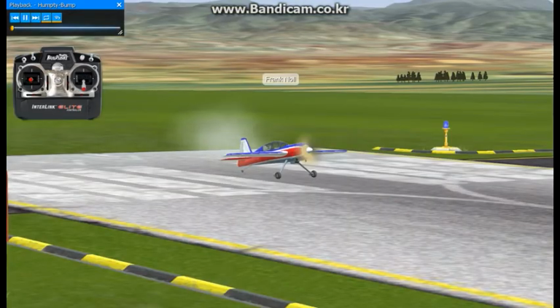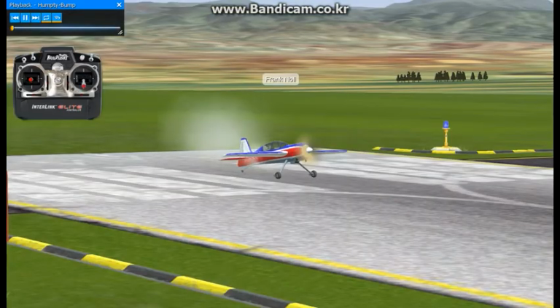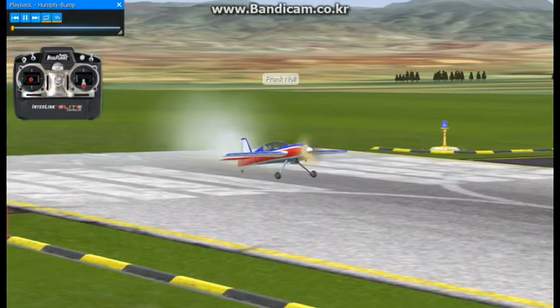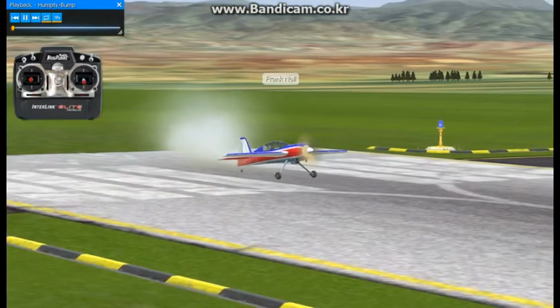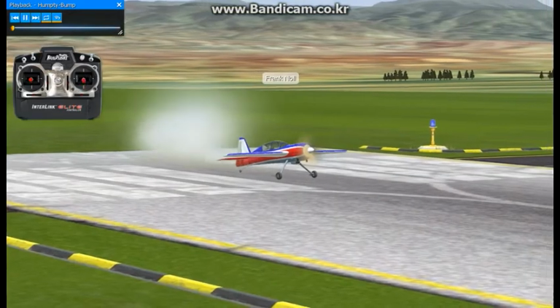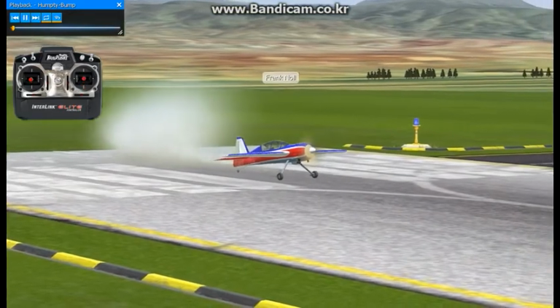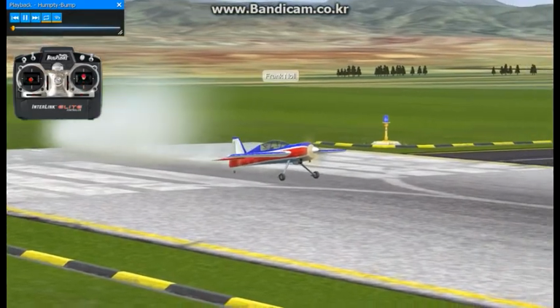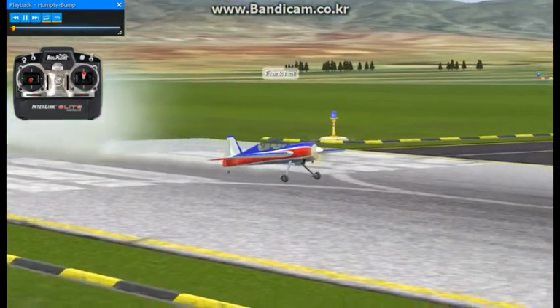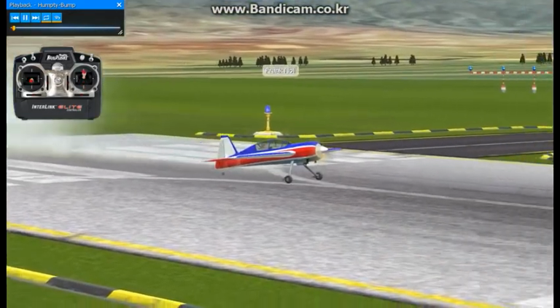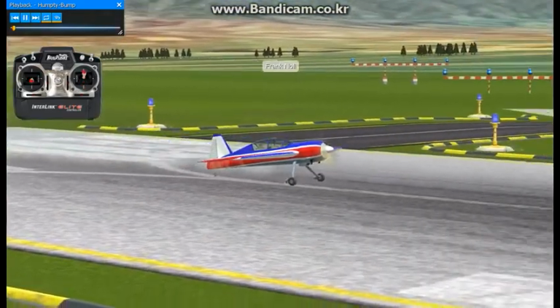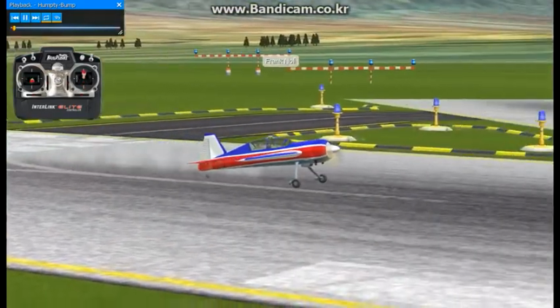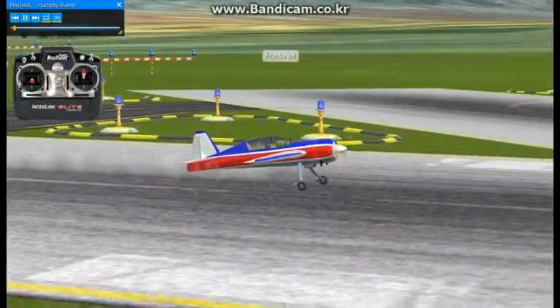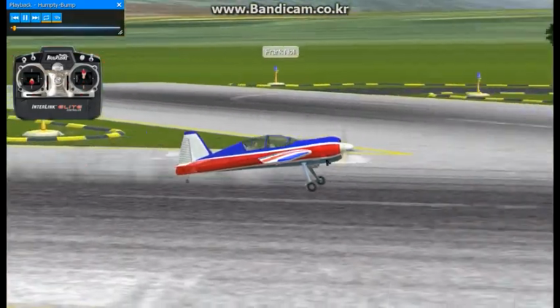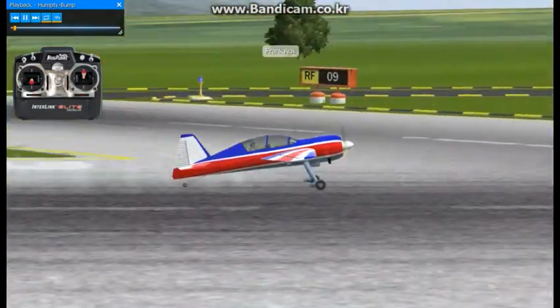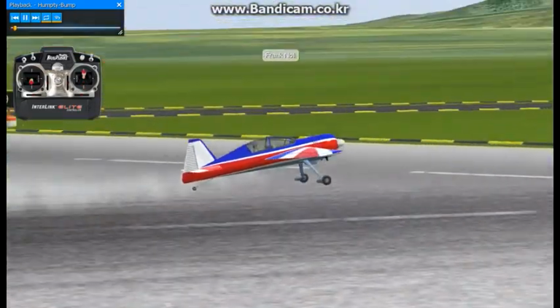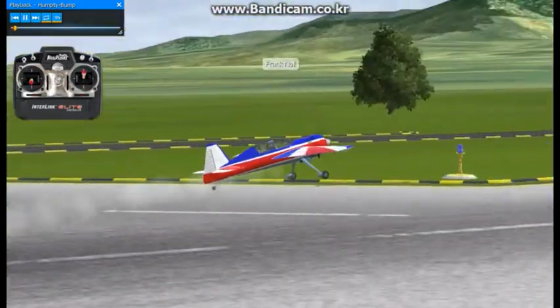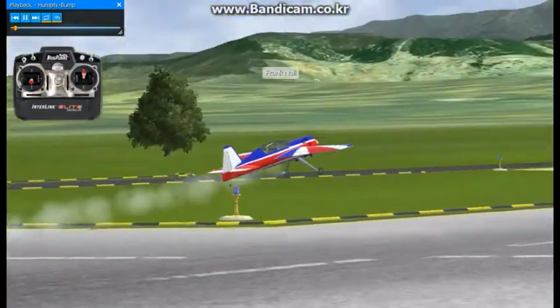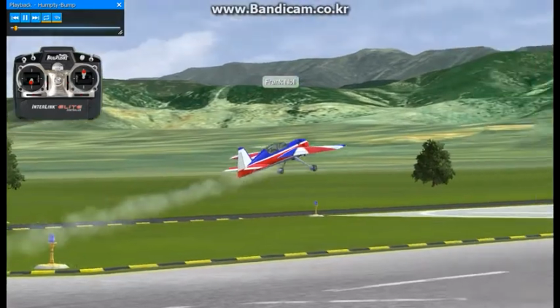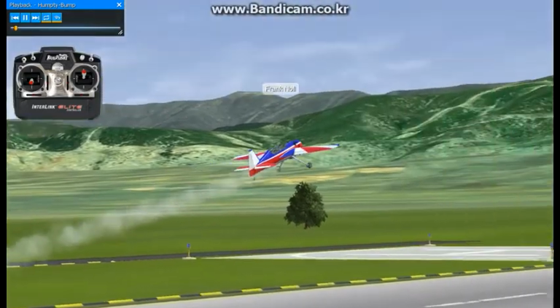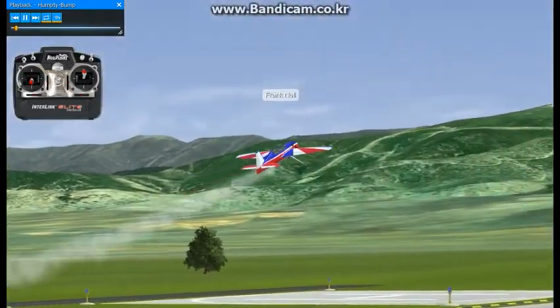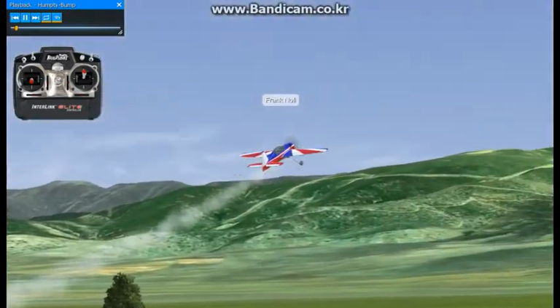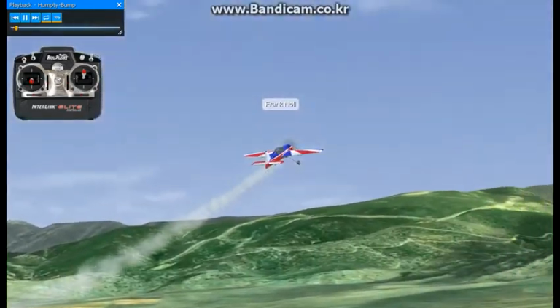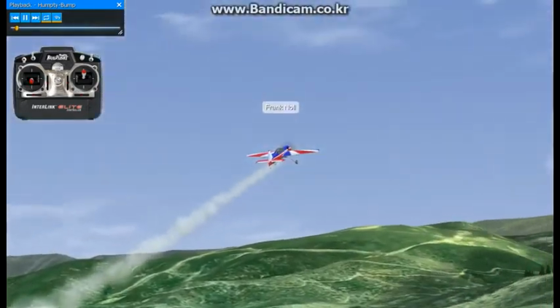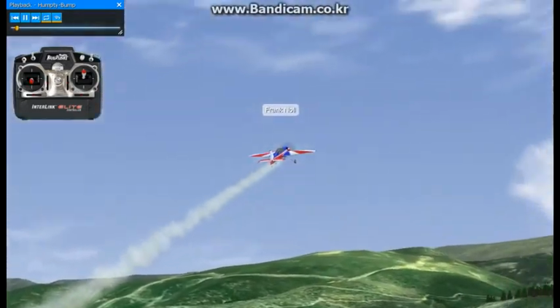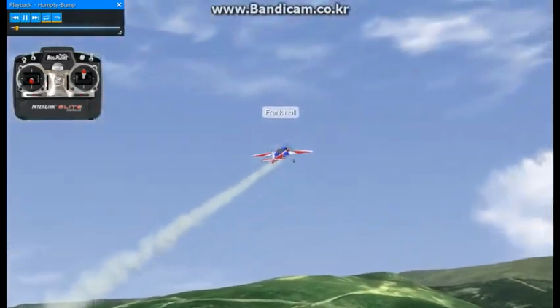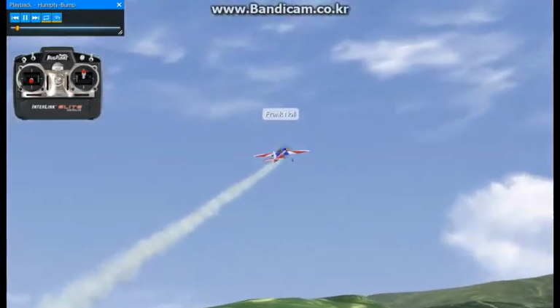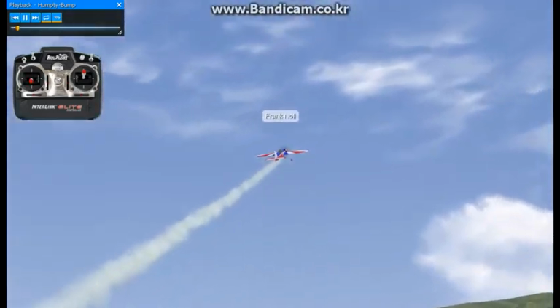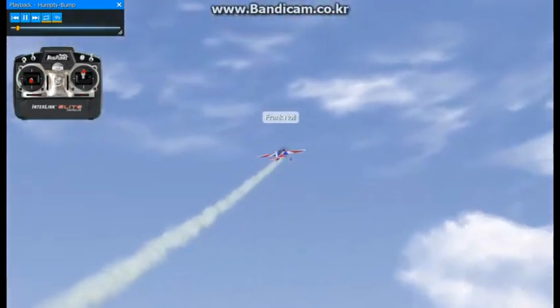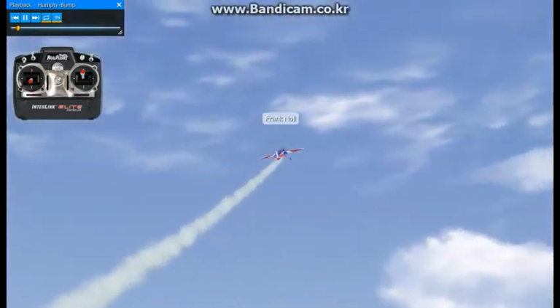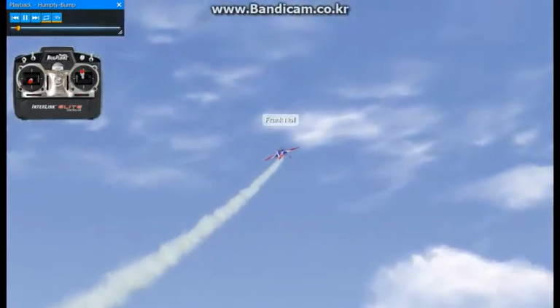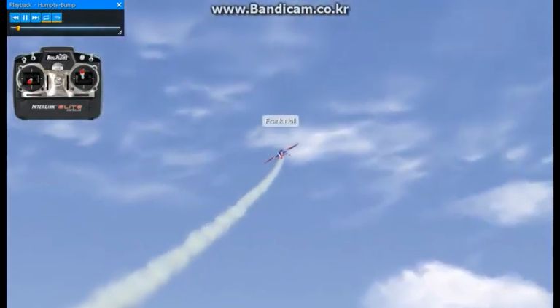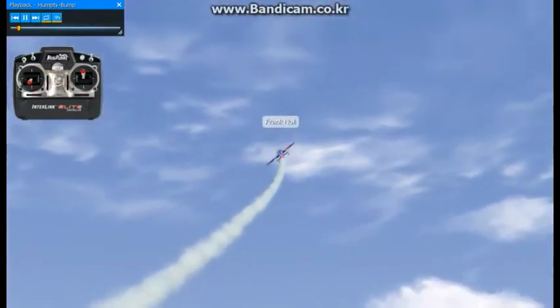This maneuver is called the Humpty Bump. It's another aerobatic maneuver, but it's not considered a 3D maneuver.